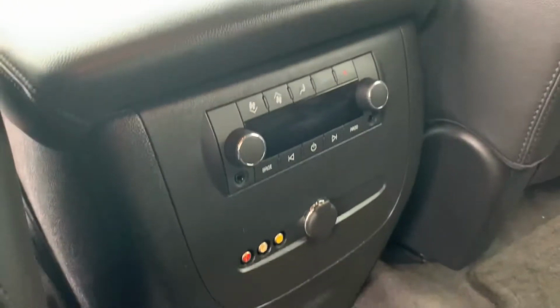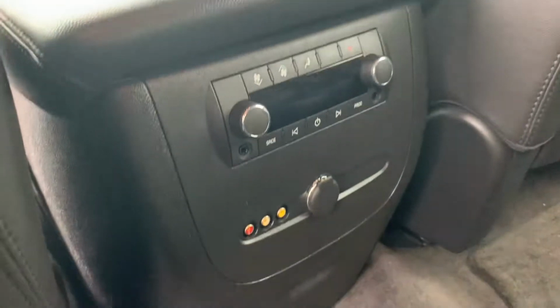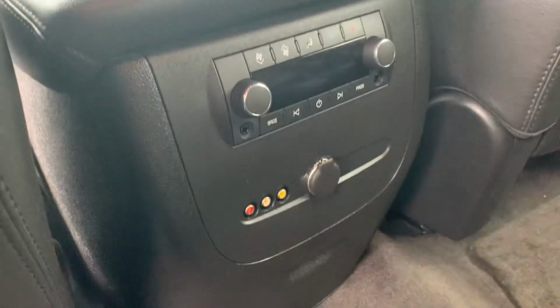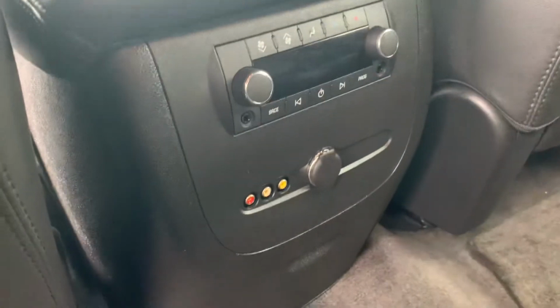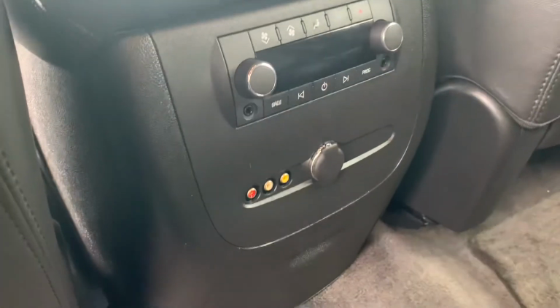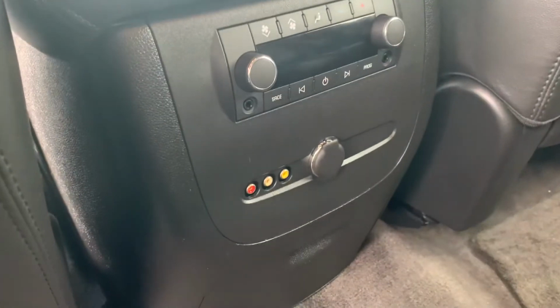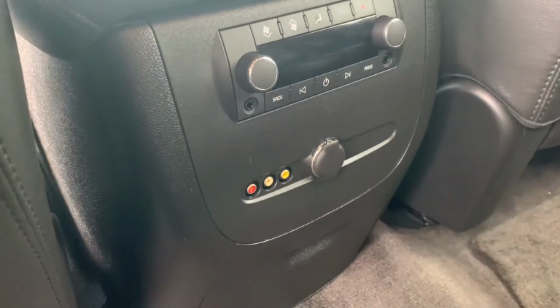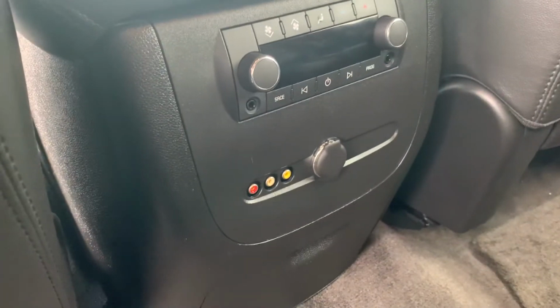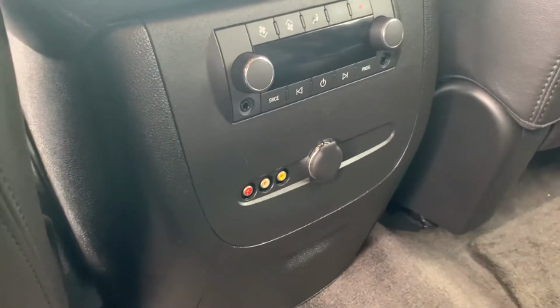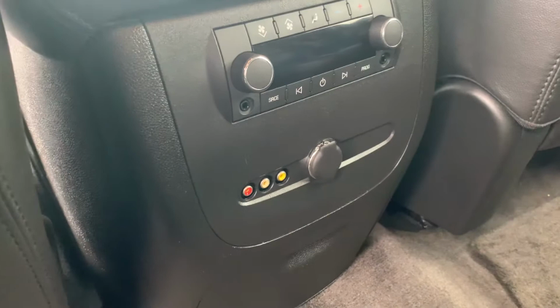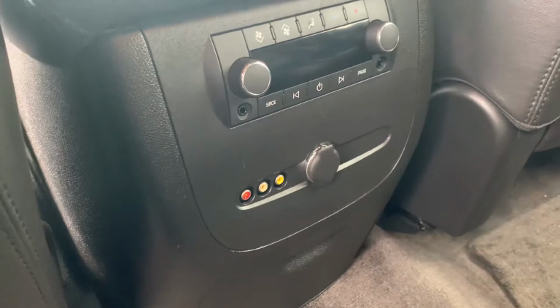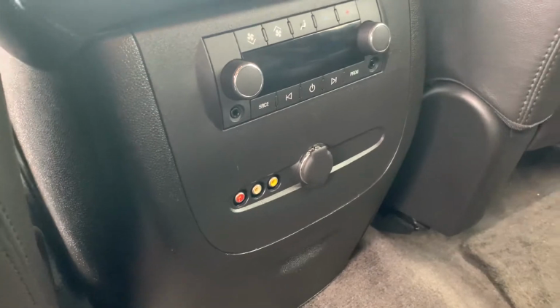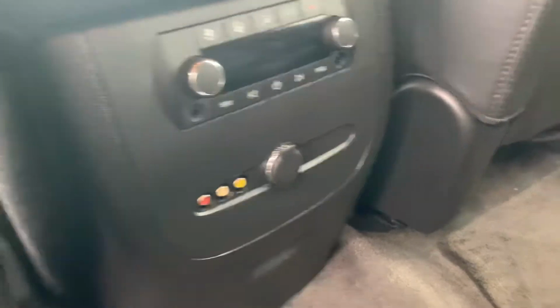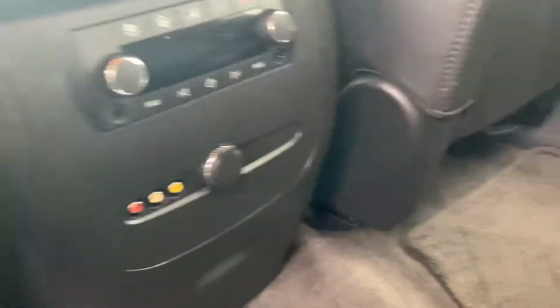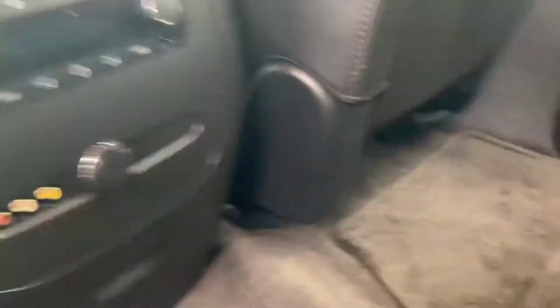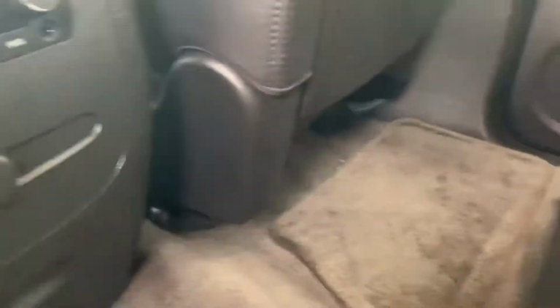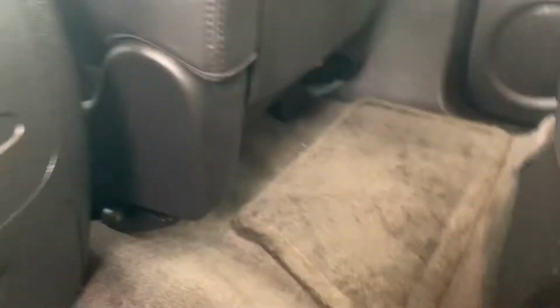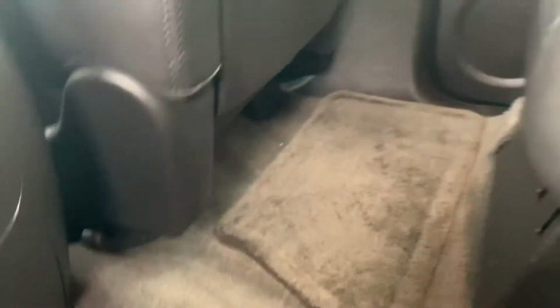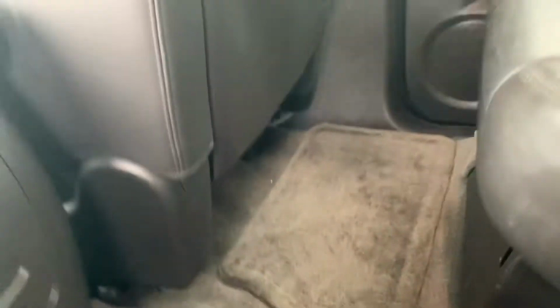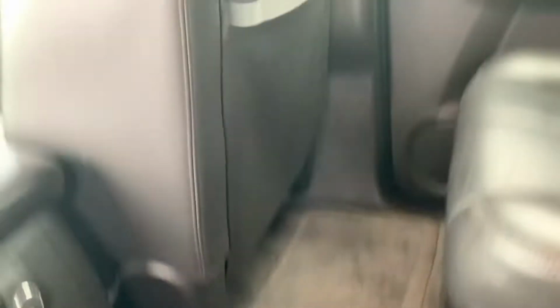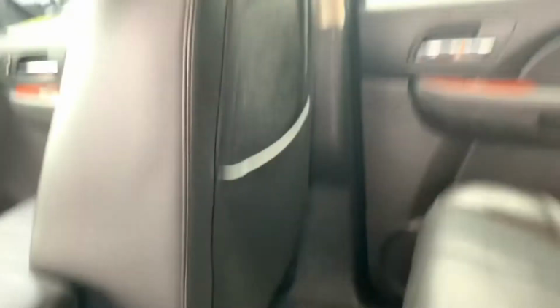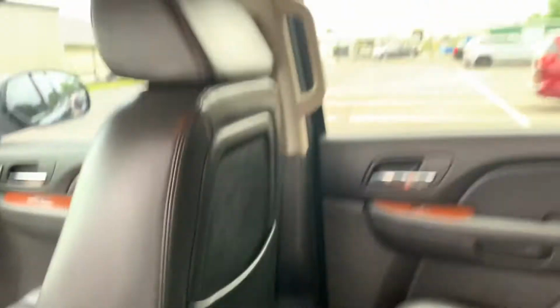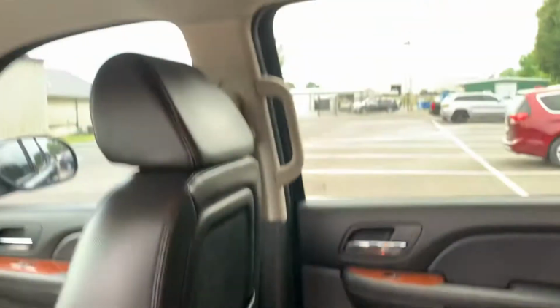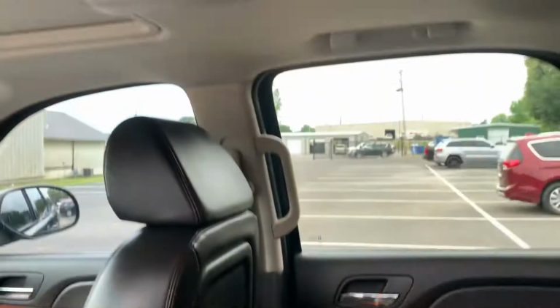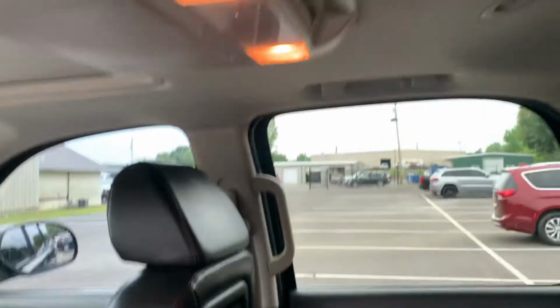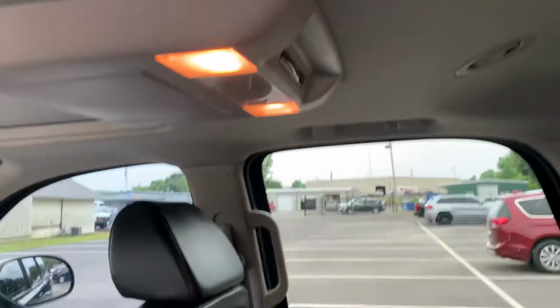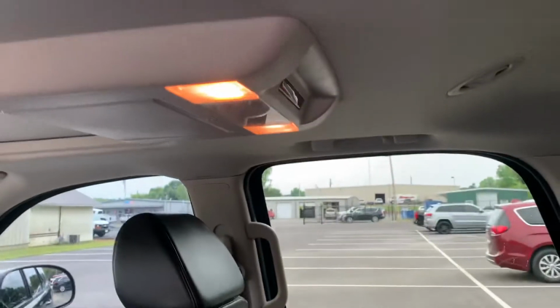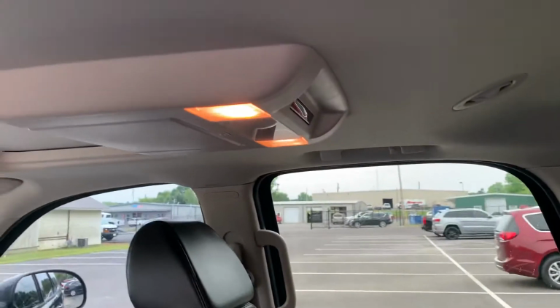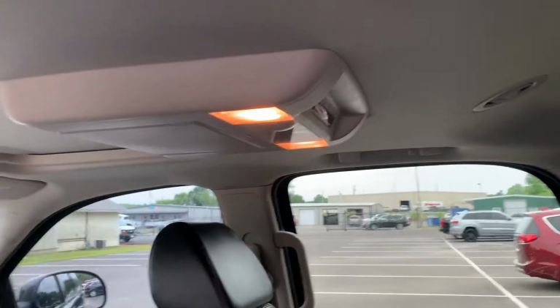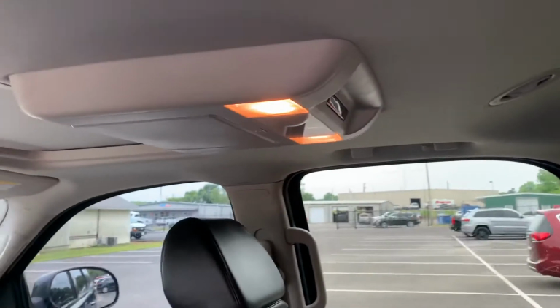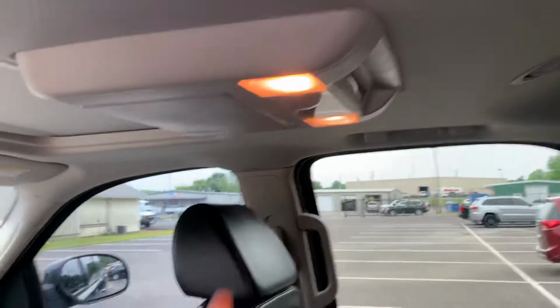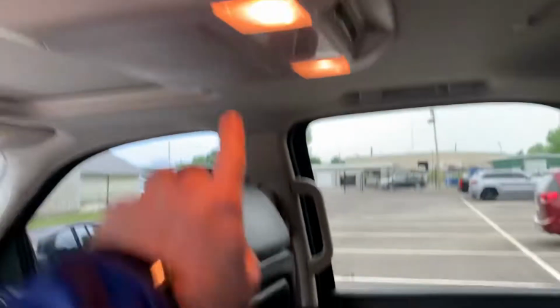Here are the rear audio aux inputs, which go along with the rear DVD player.